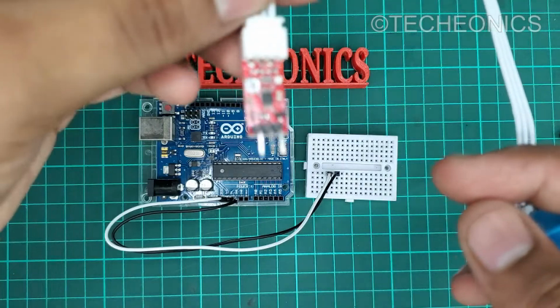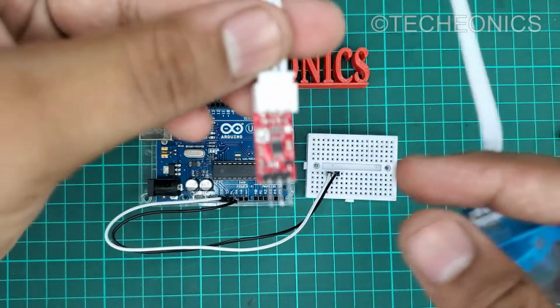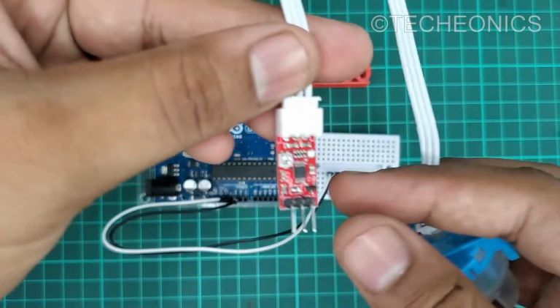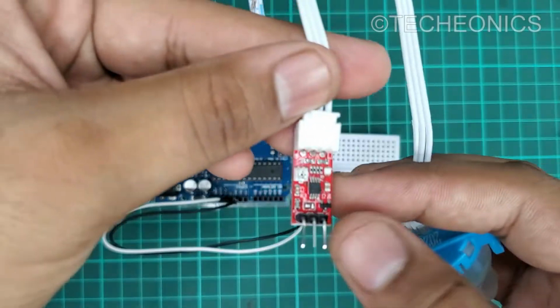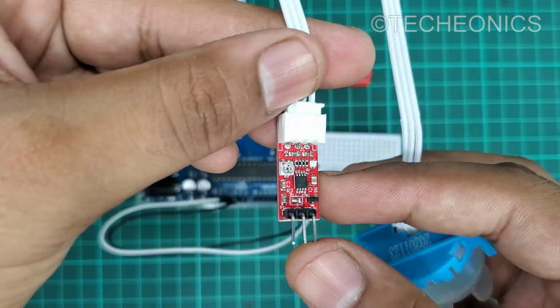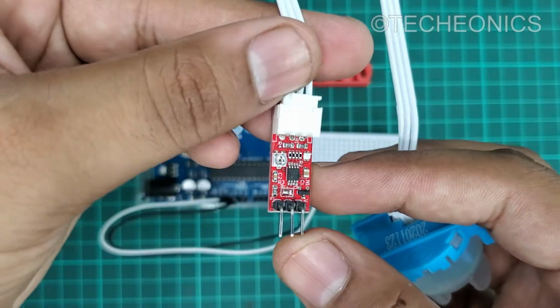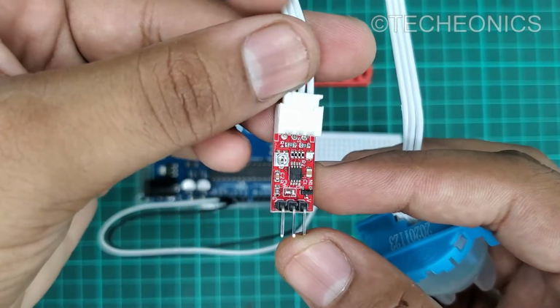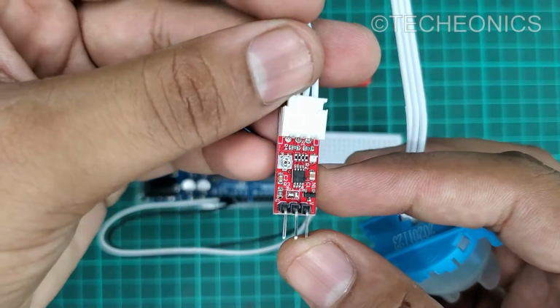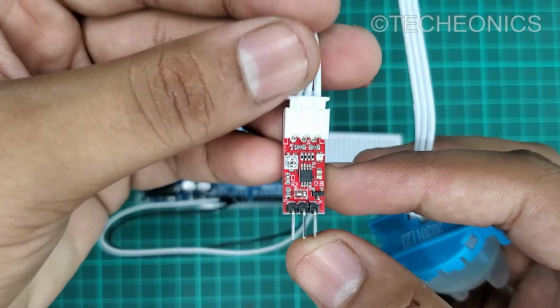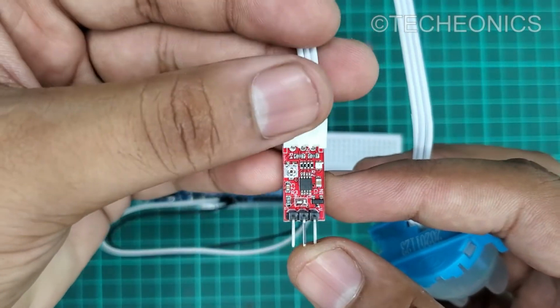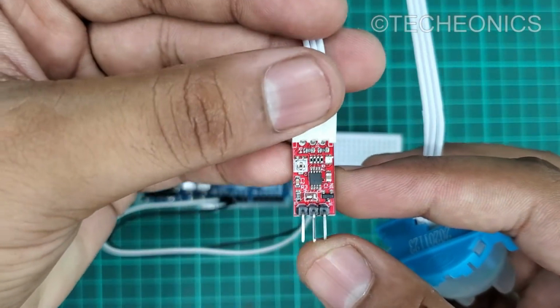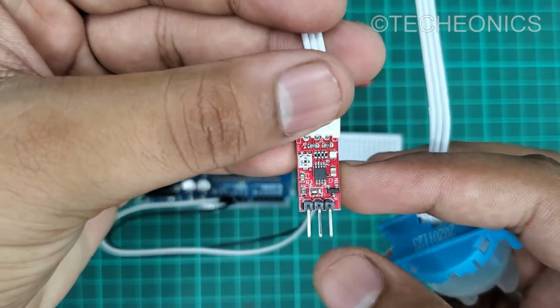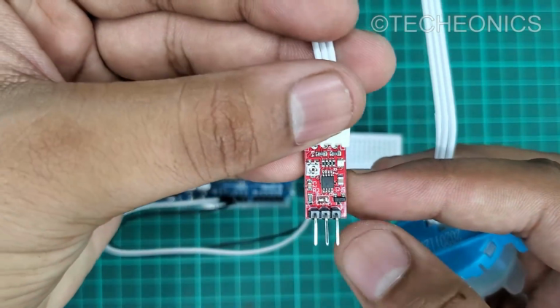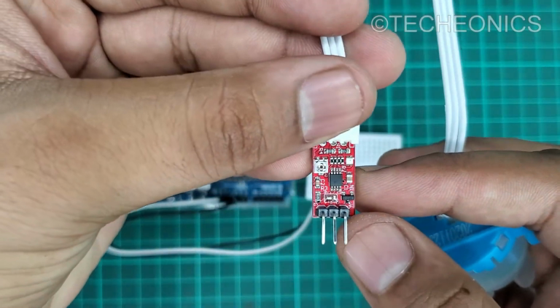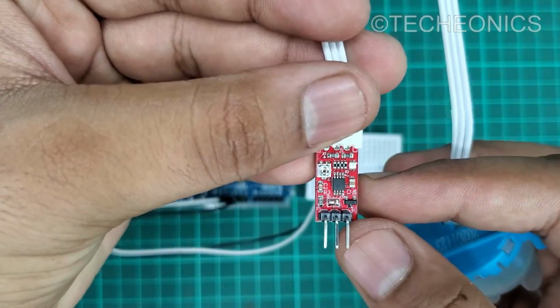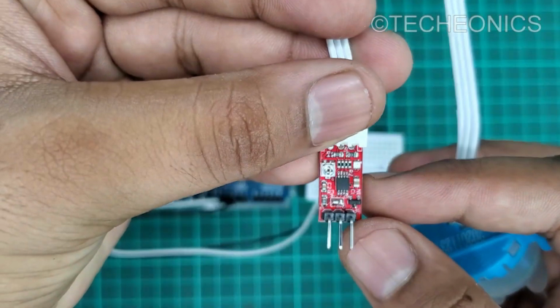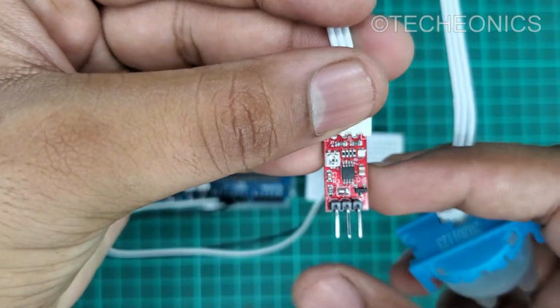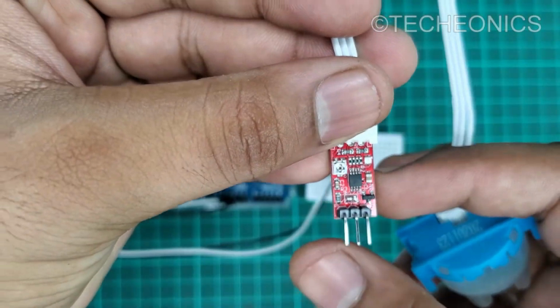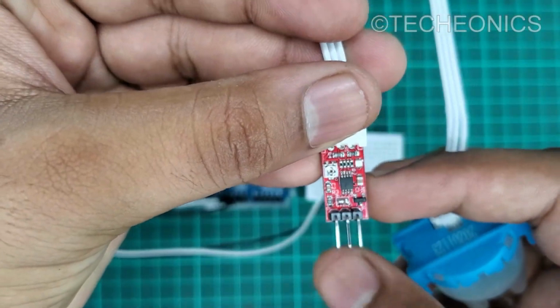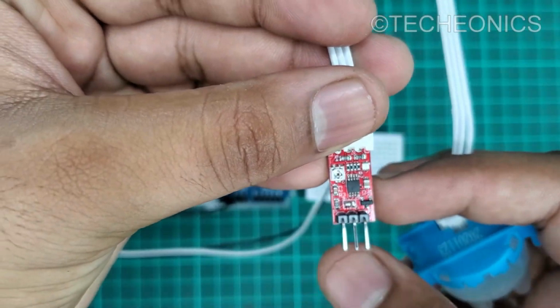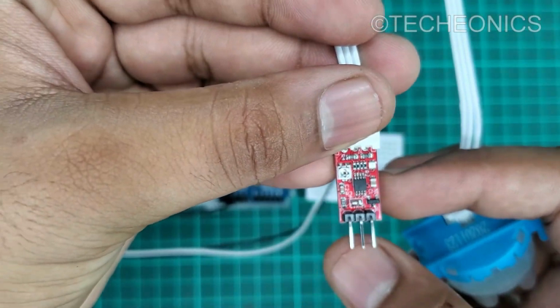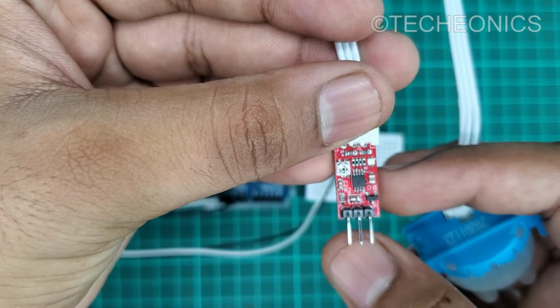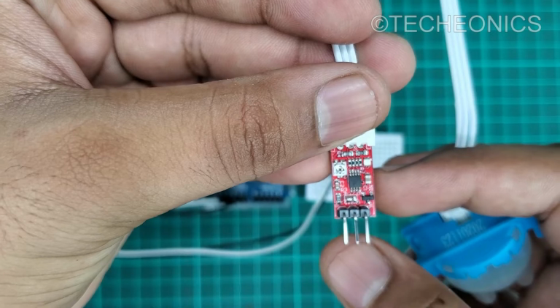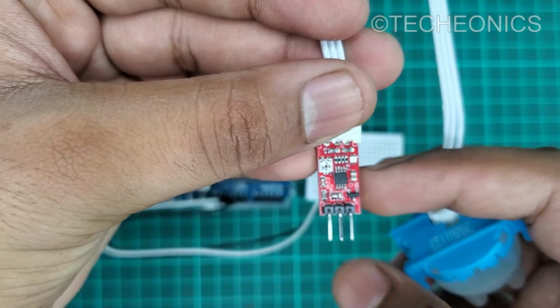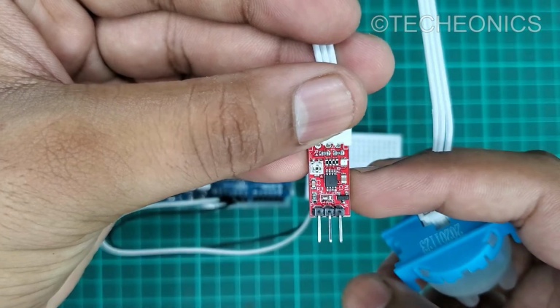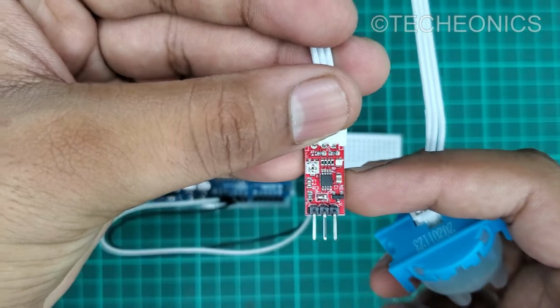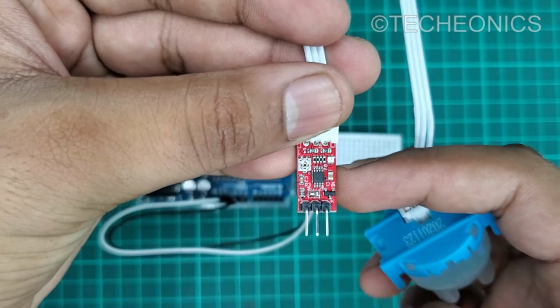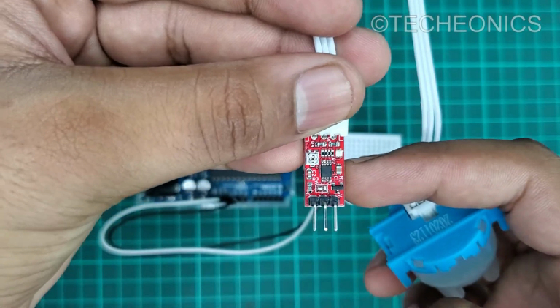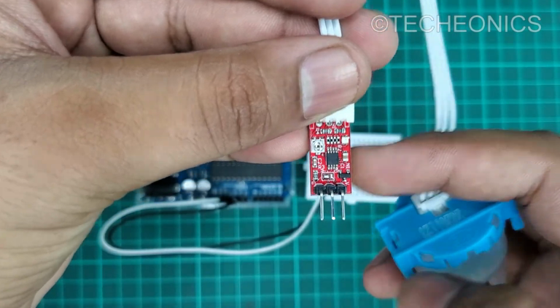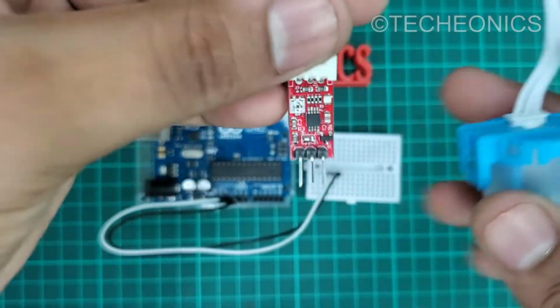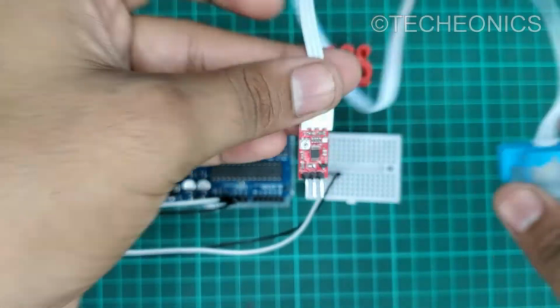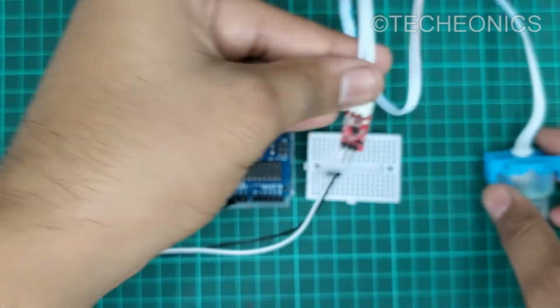Here we have the three pins on this sensor: a 5 volts, ground, and the center one is a signal pin. Let's connect it.